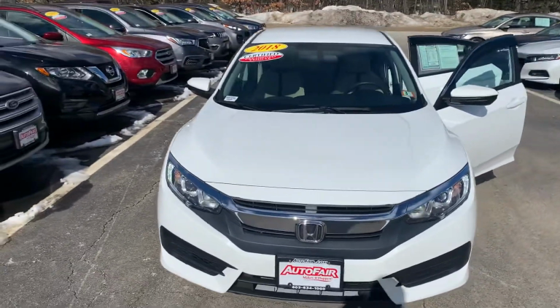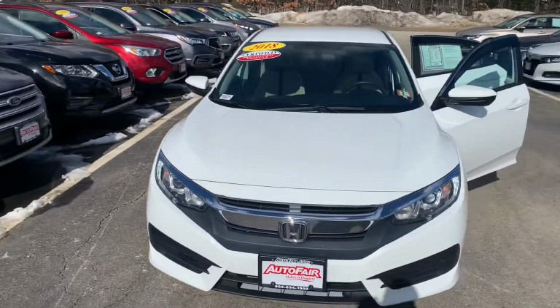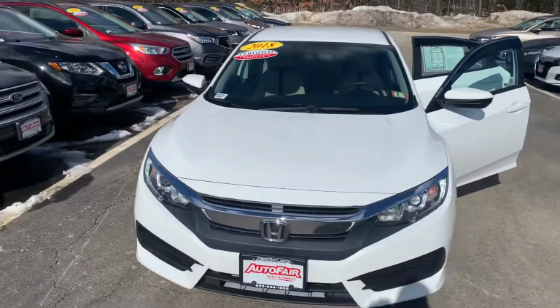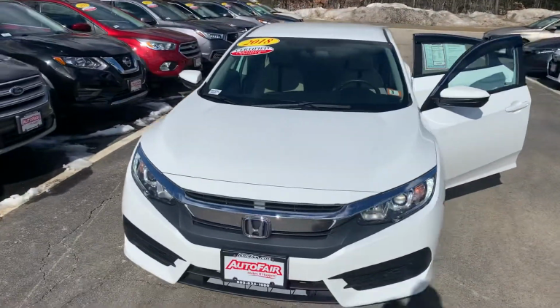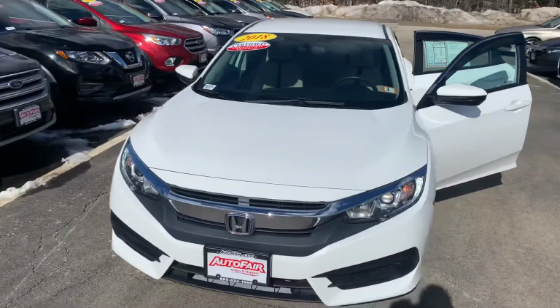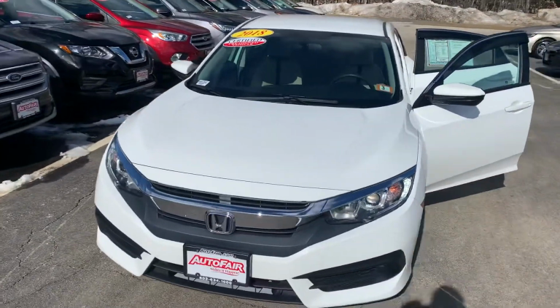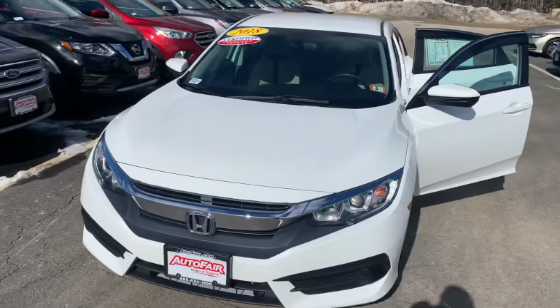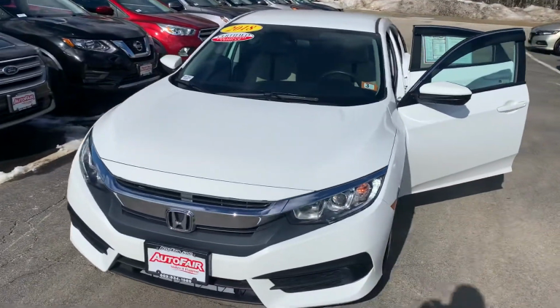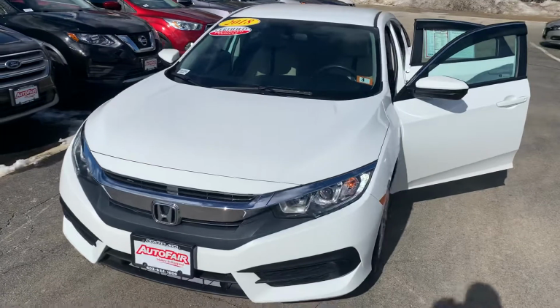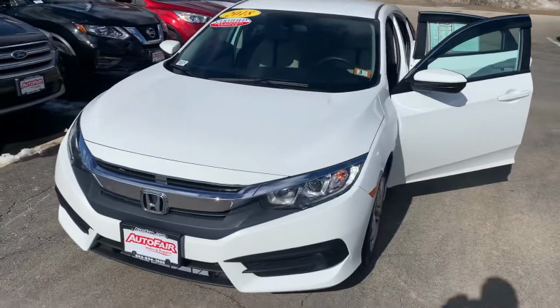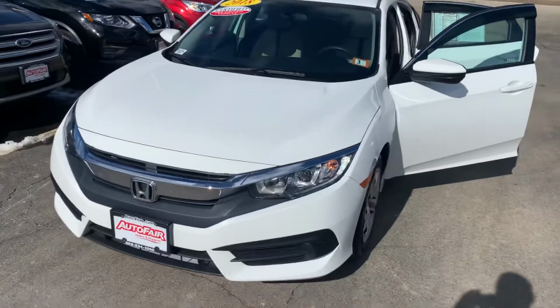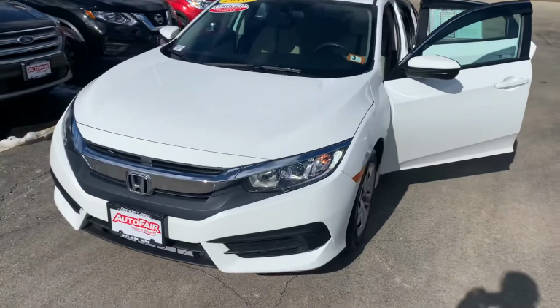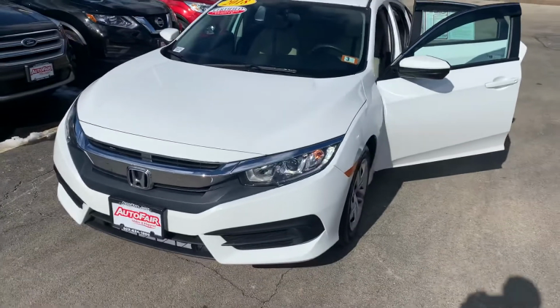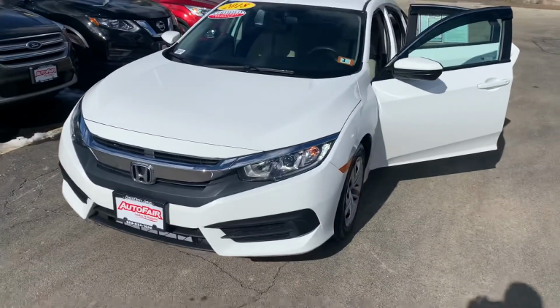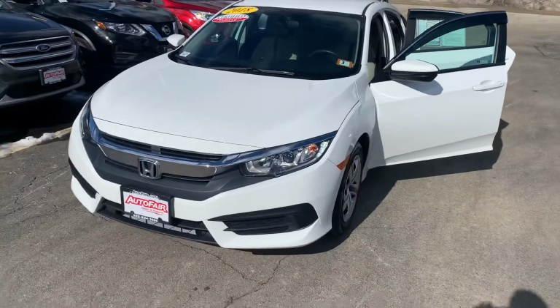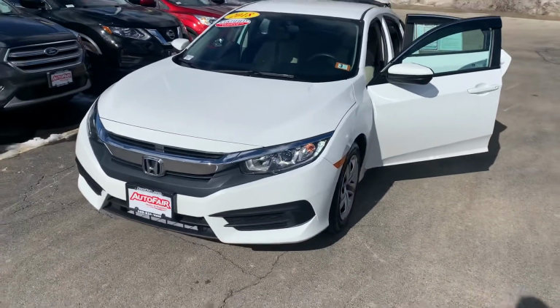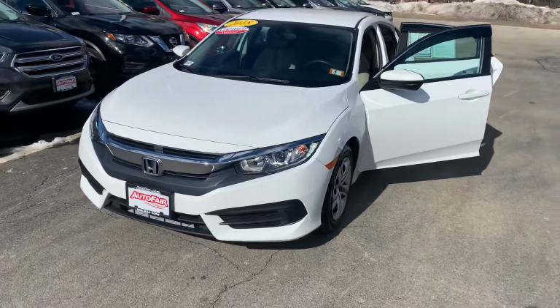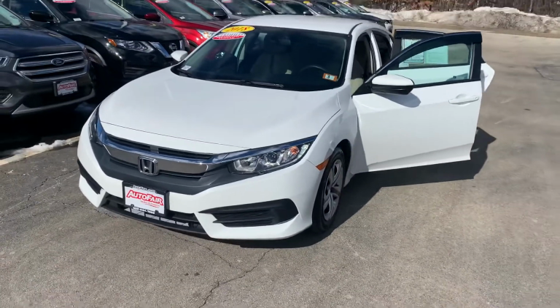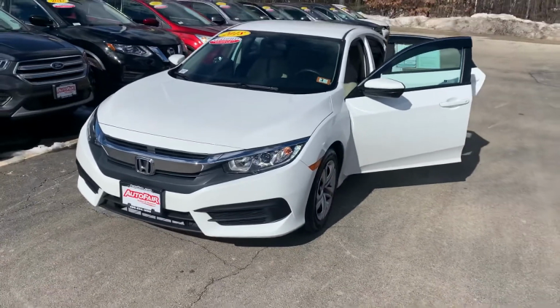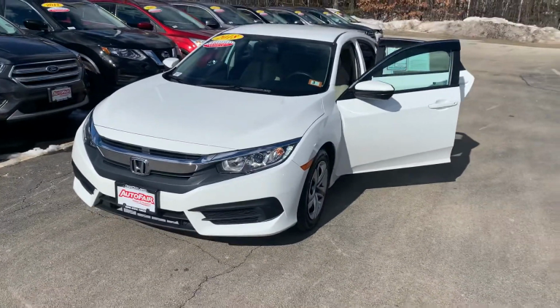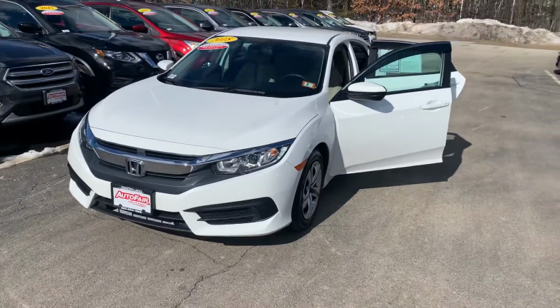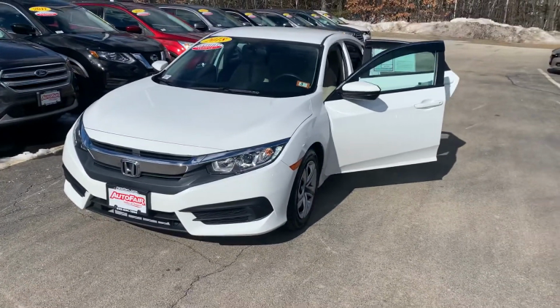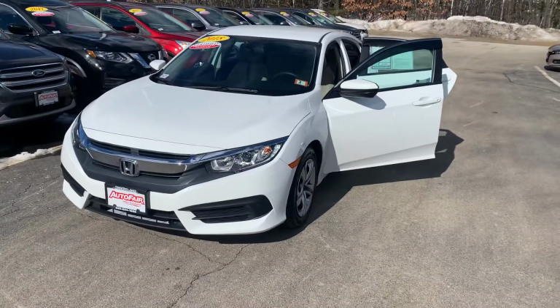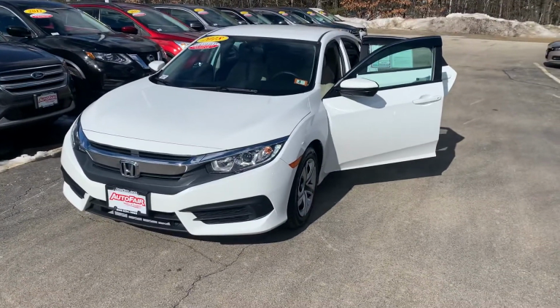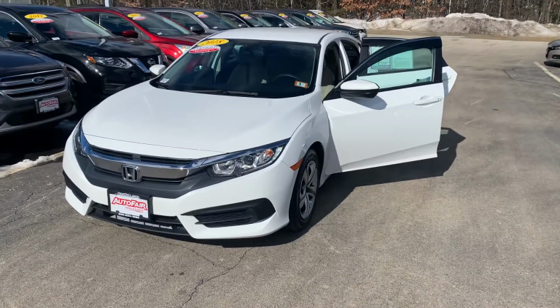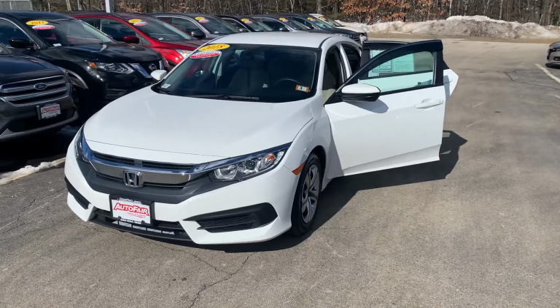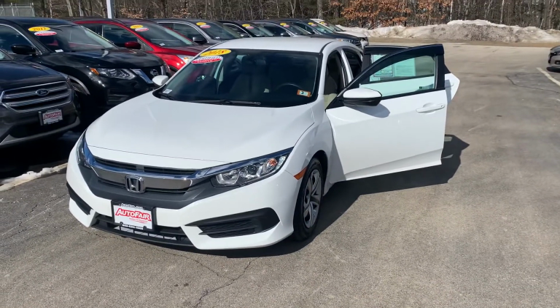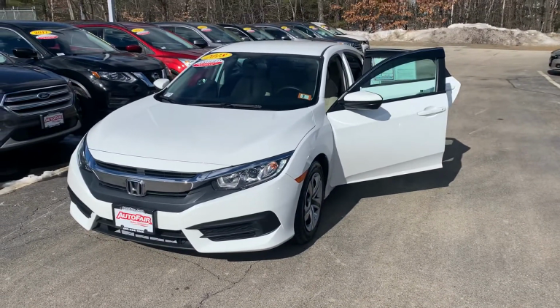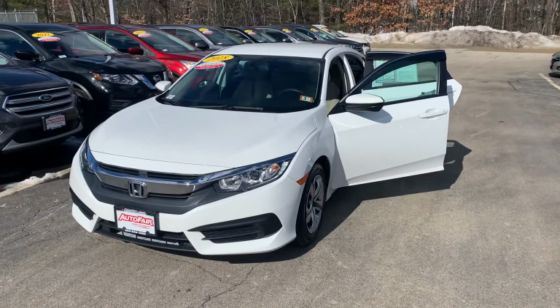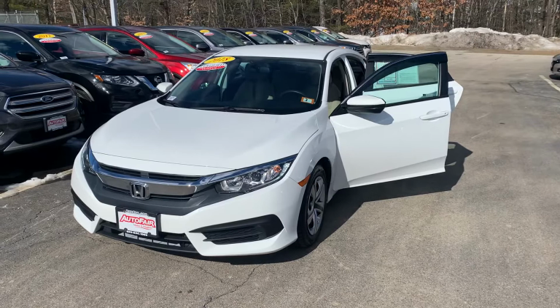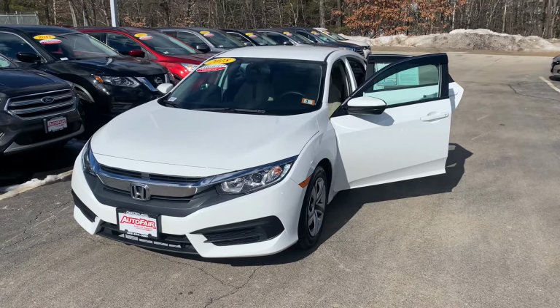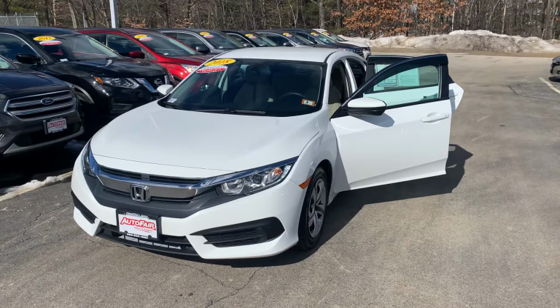I just wanted to introduce myself and give you a quick walk-around video before you came down to the dealership and go over a couple of the features.